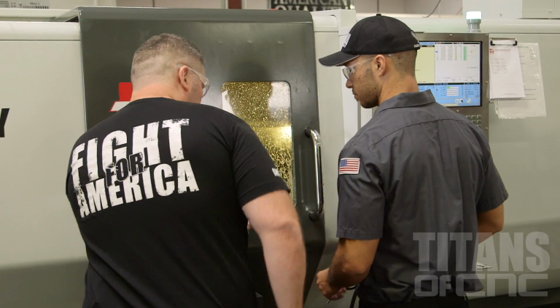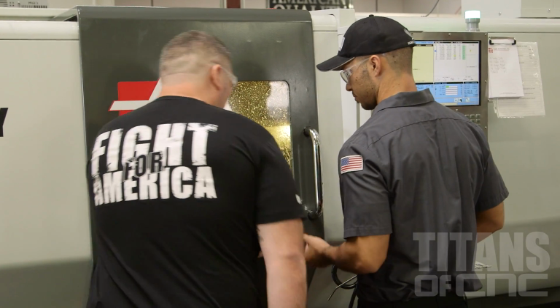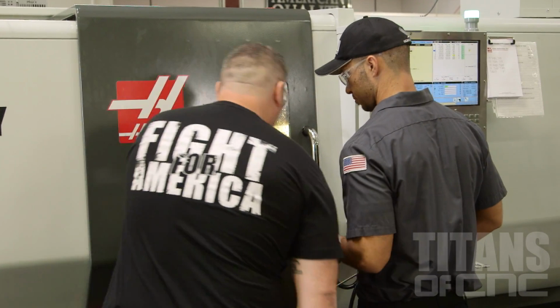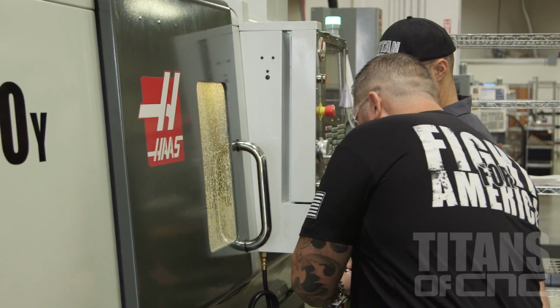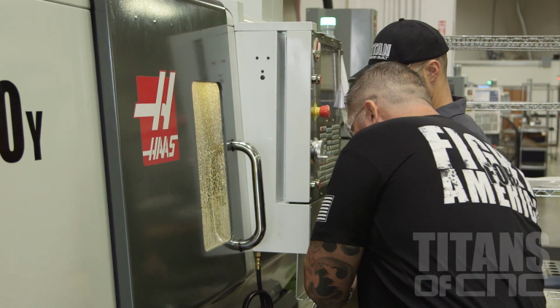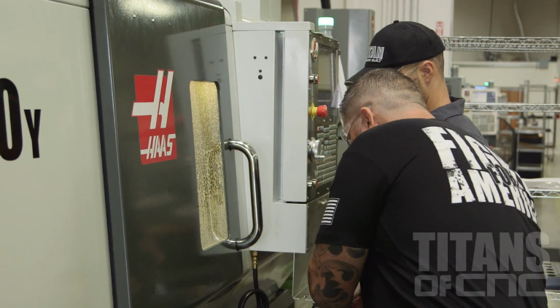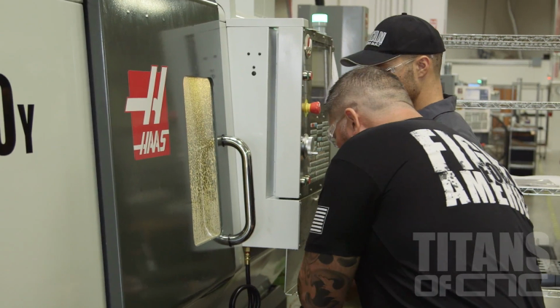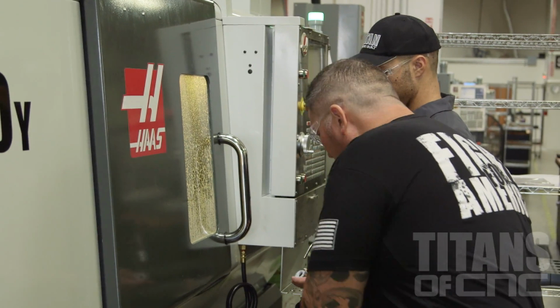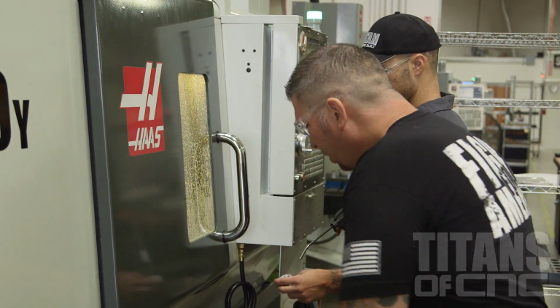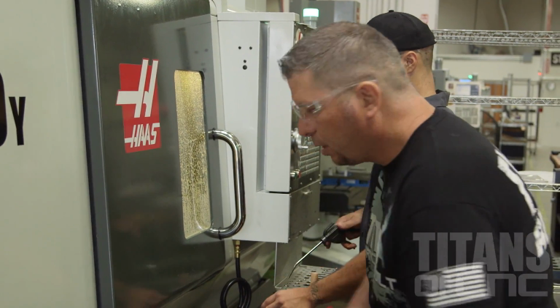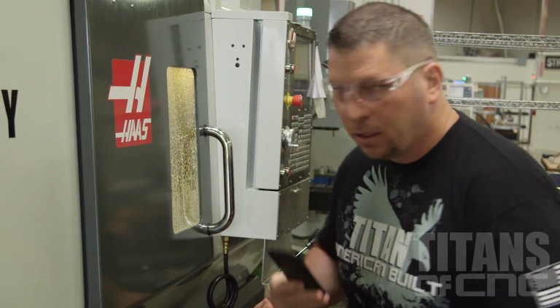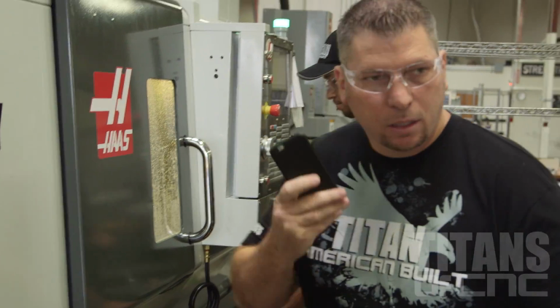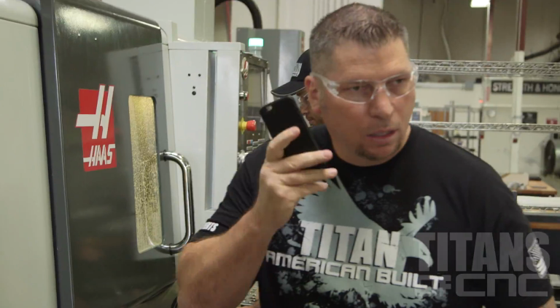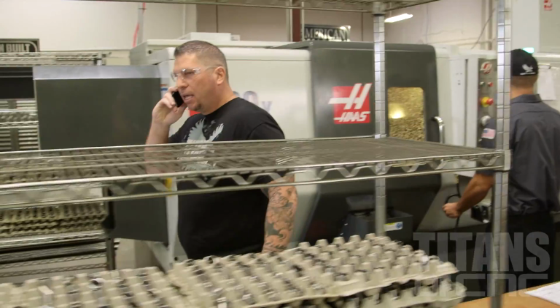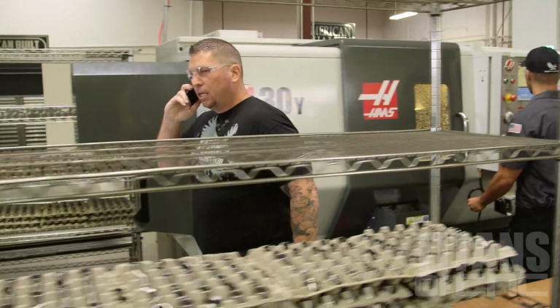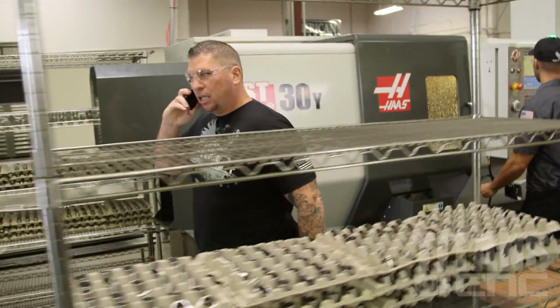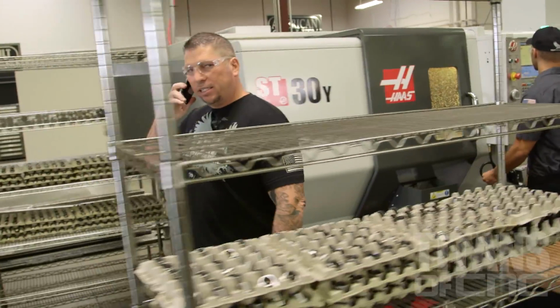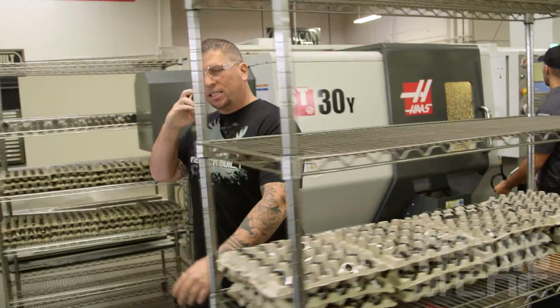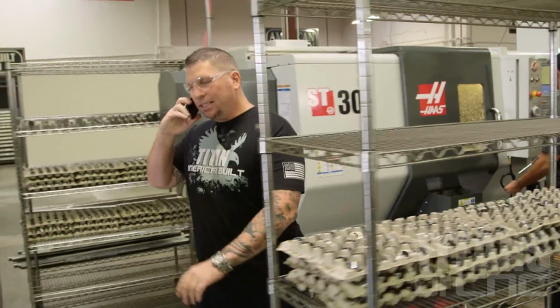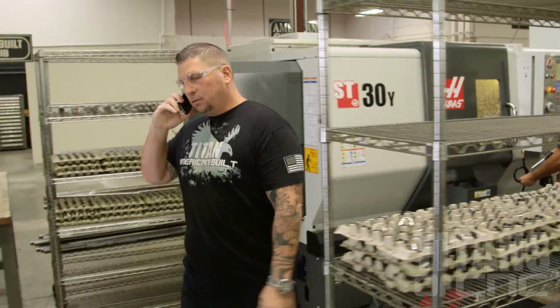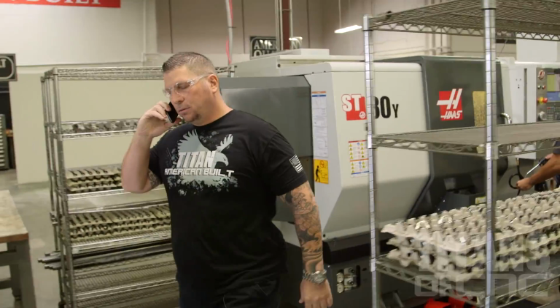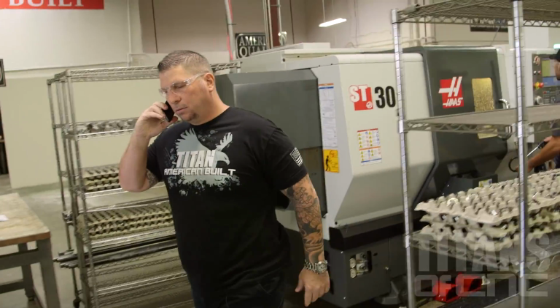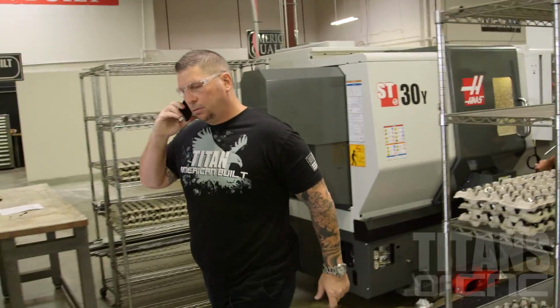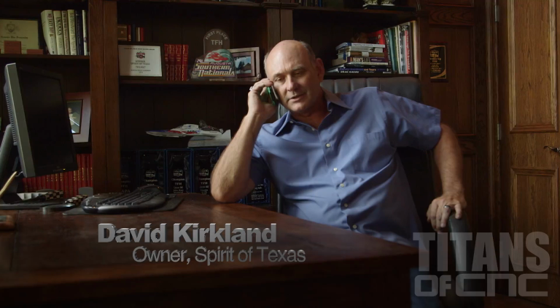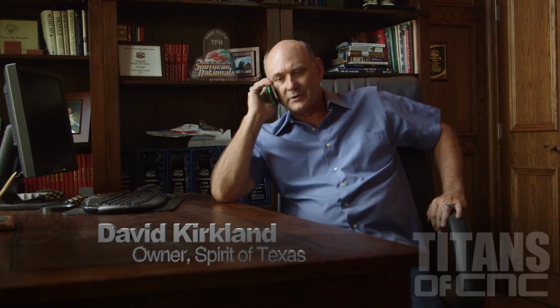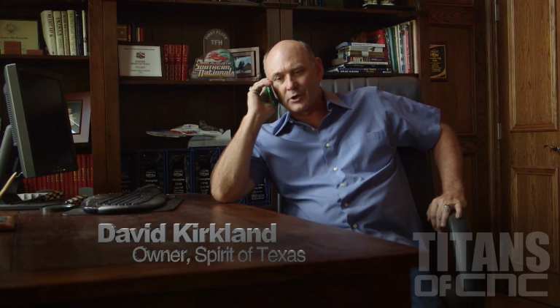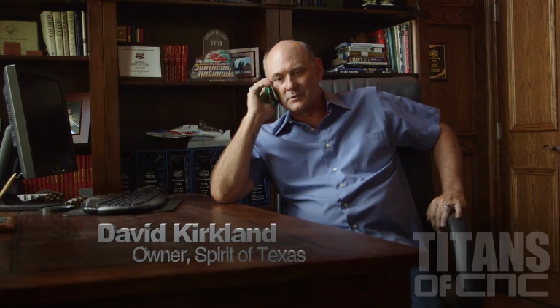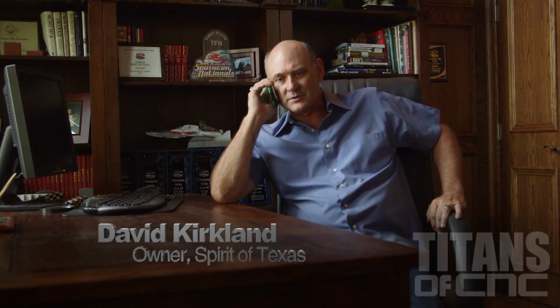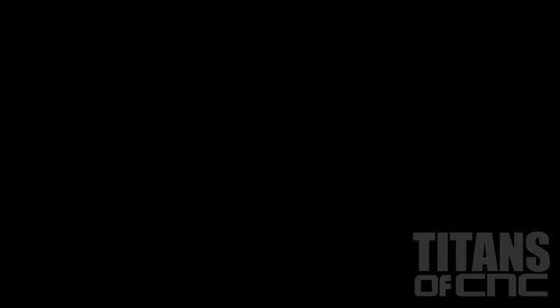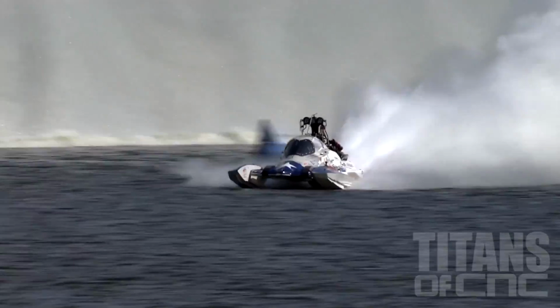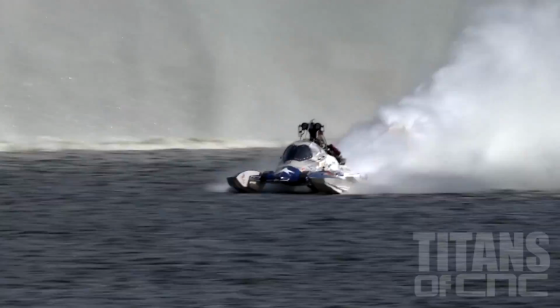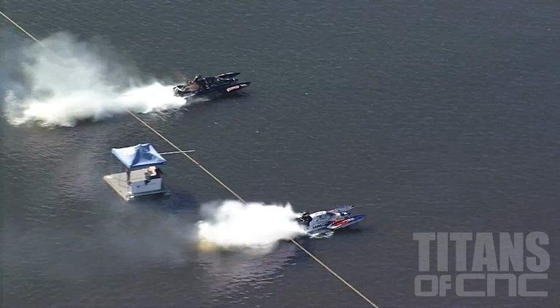Oh, looks good man. Hello, this is Titan. David Kirkland with the Spirit of Texas.